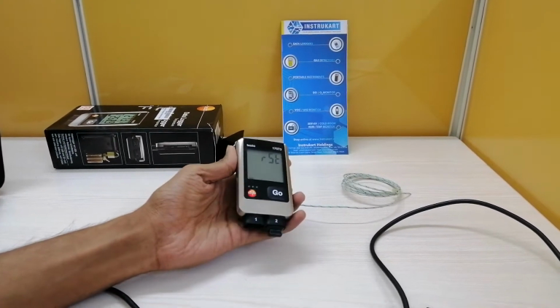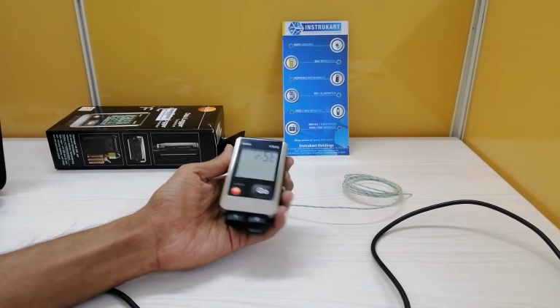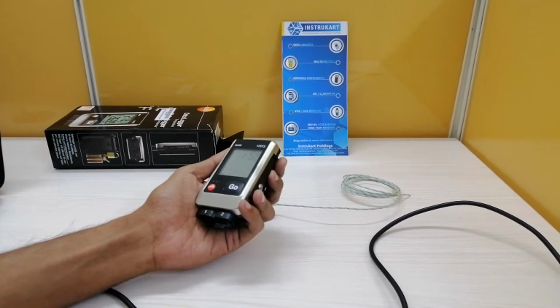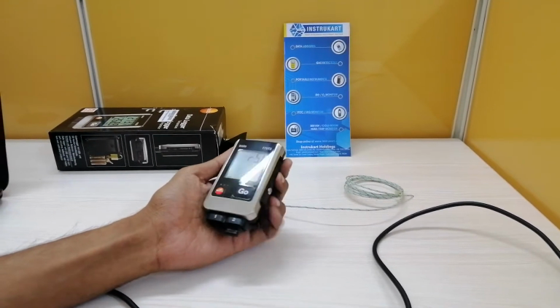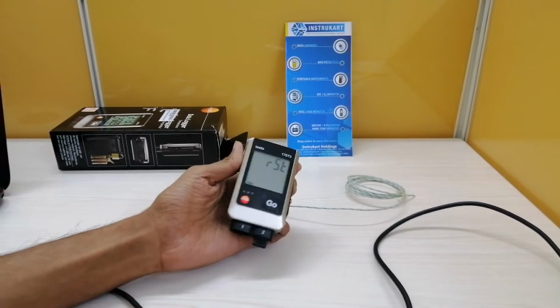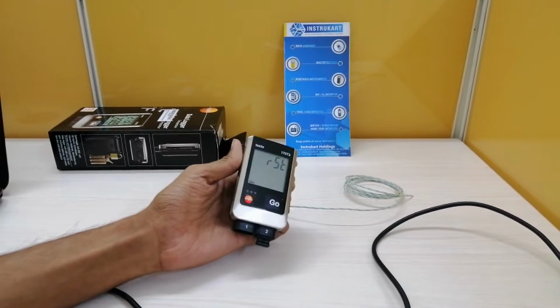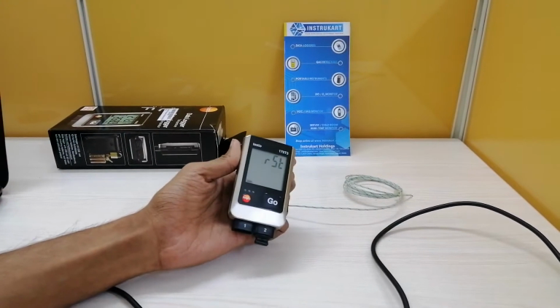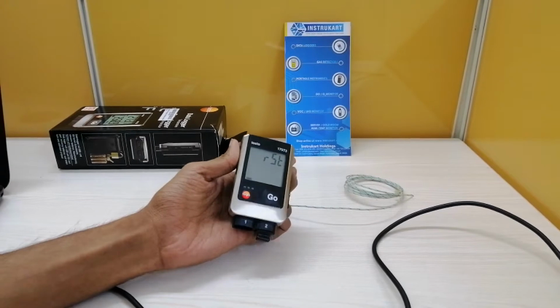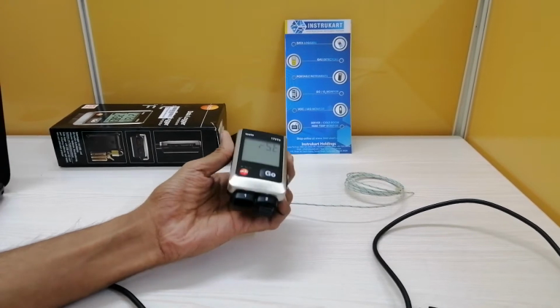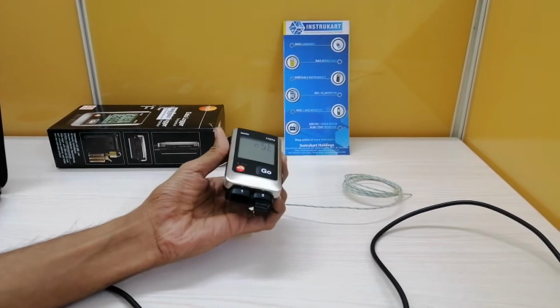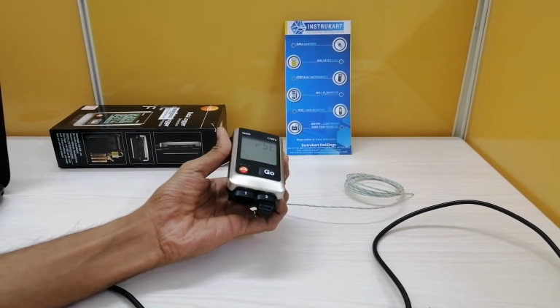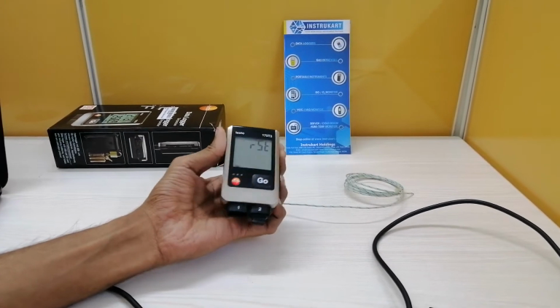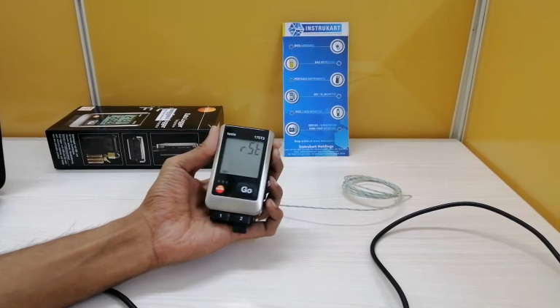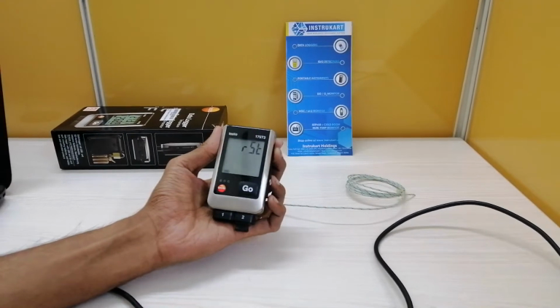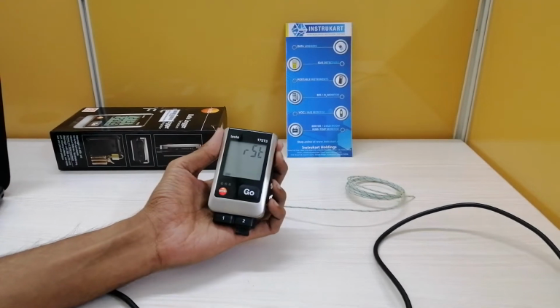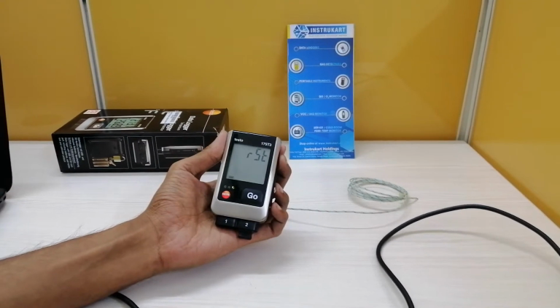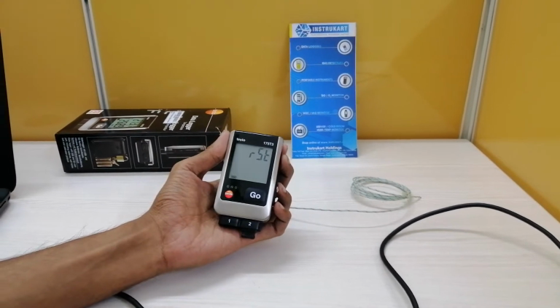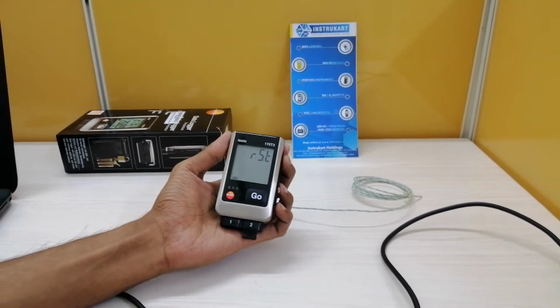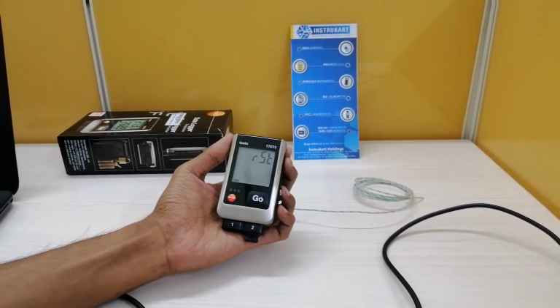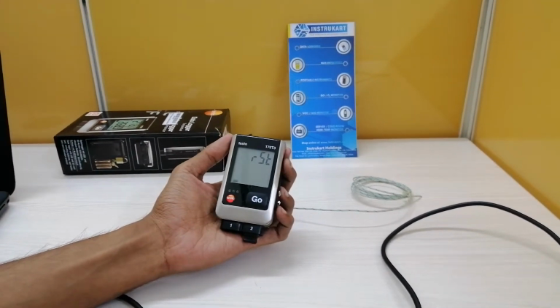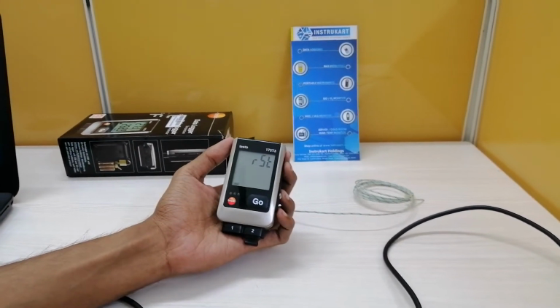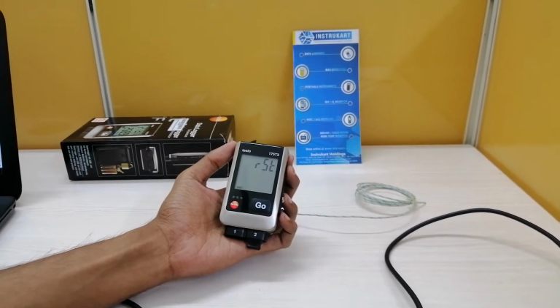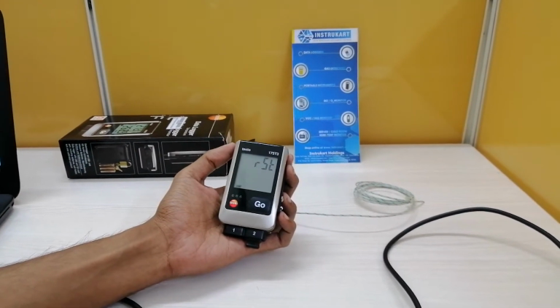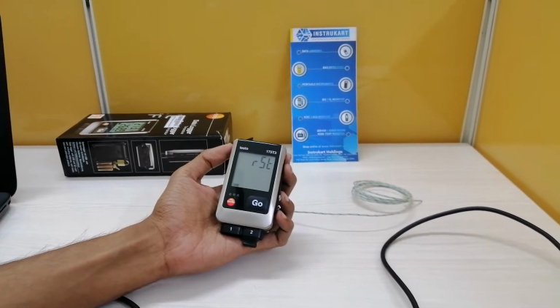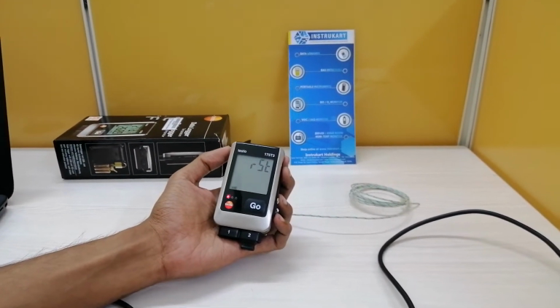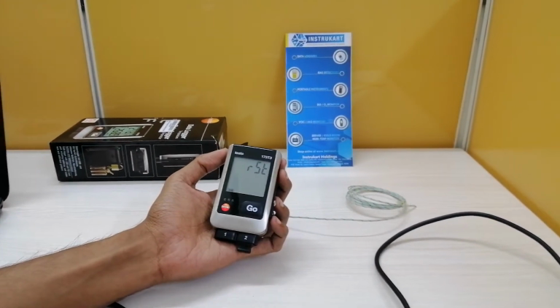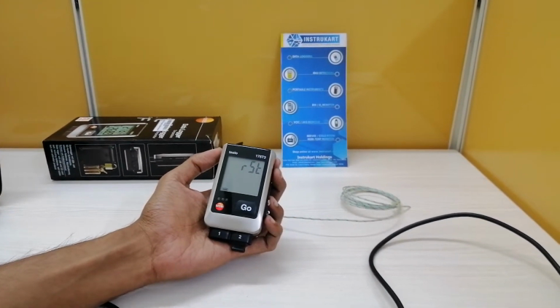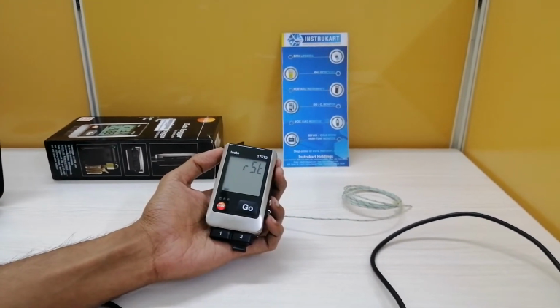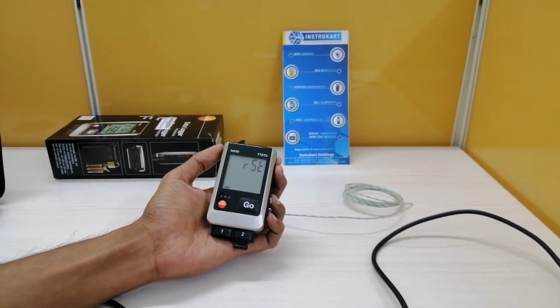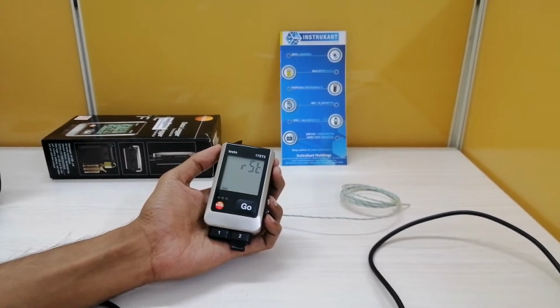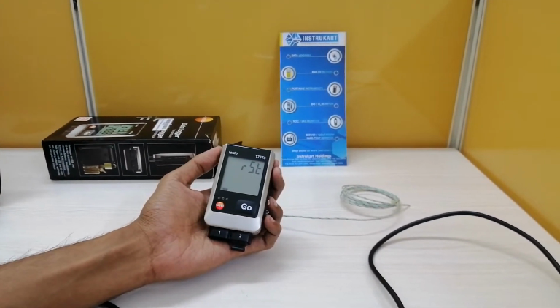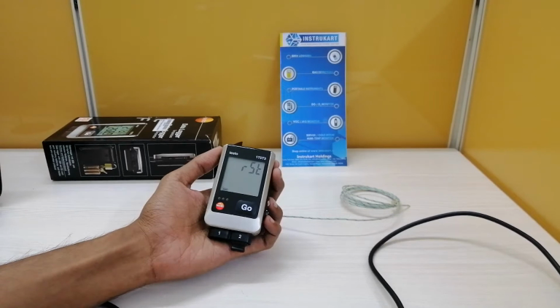This data logger typically measures the temperature values in the range from minus 50 to 1000 degree centigrade.